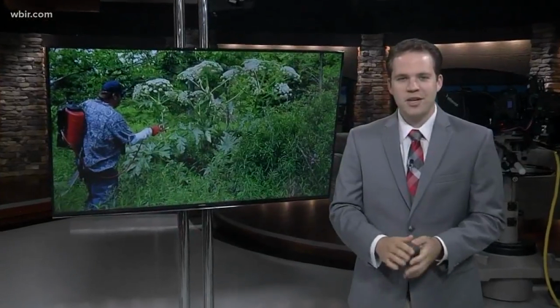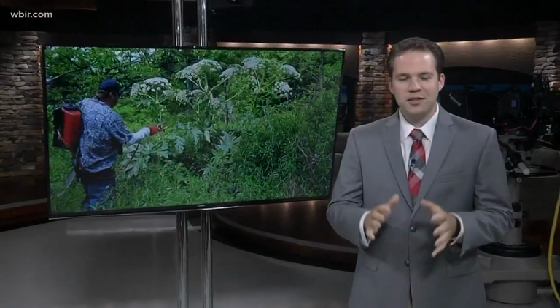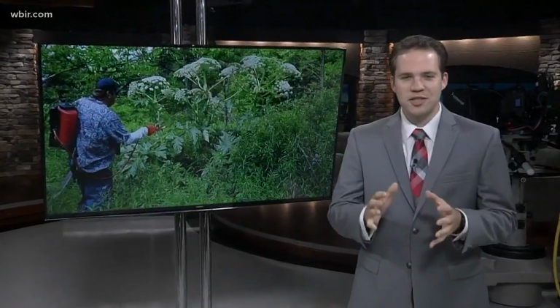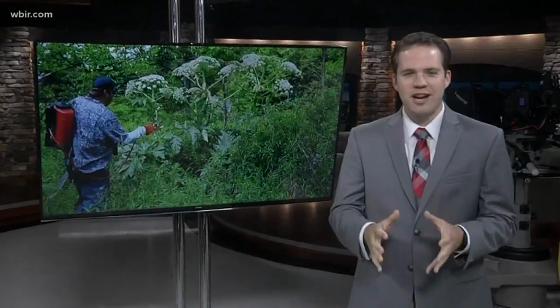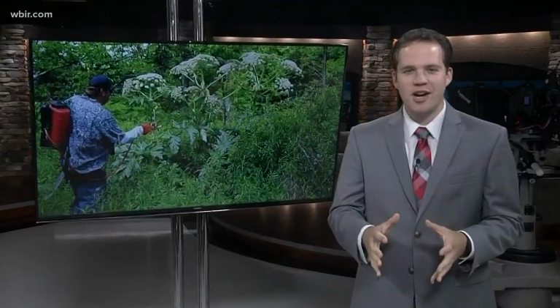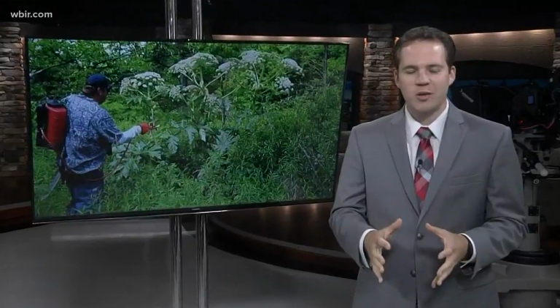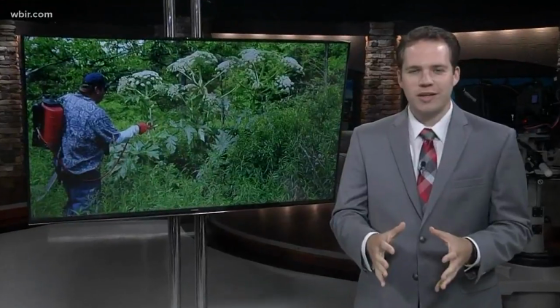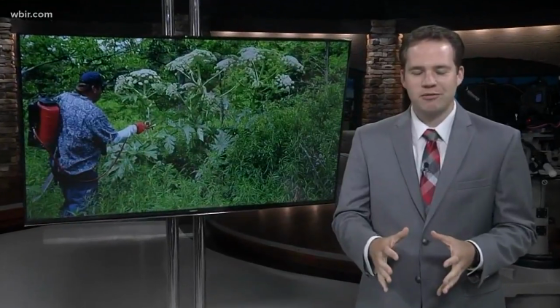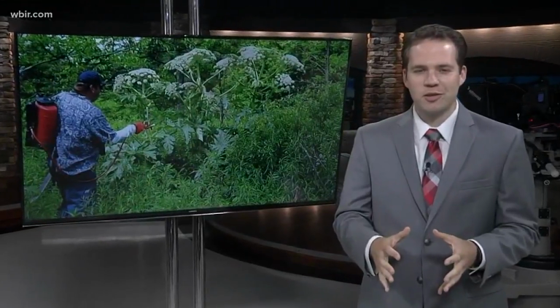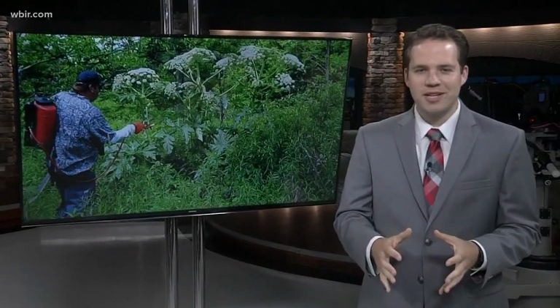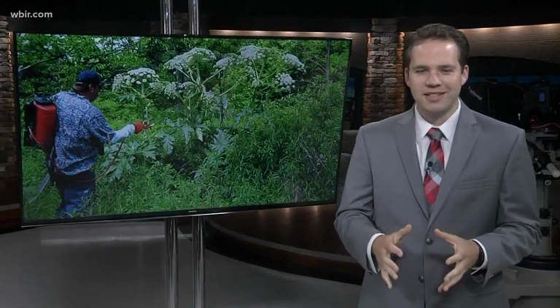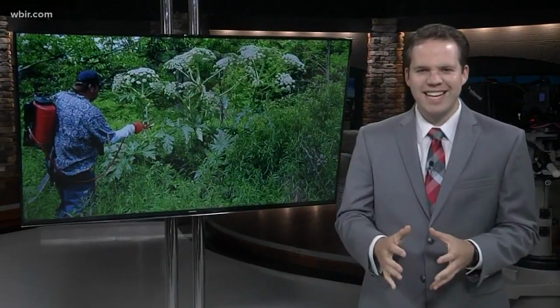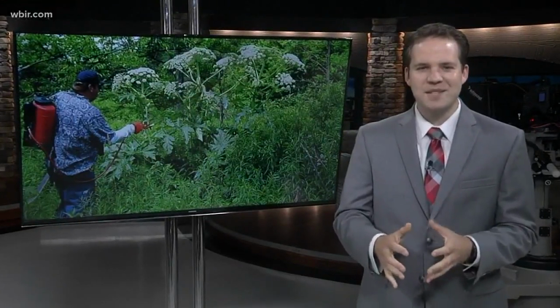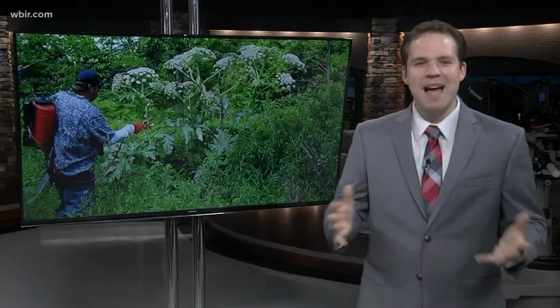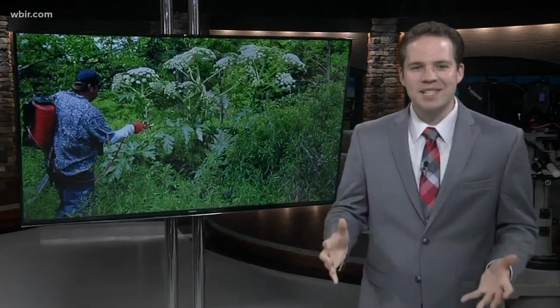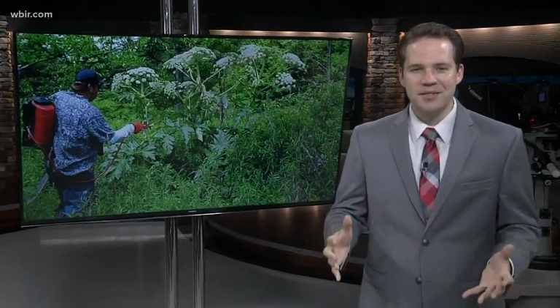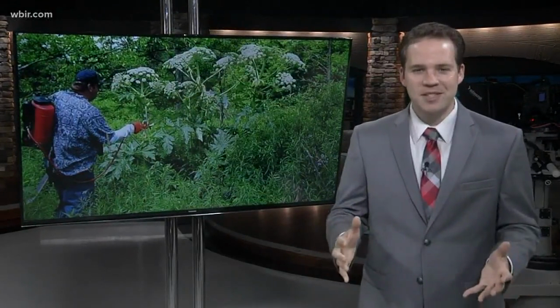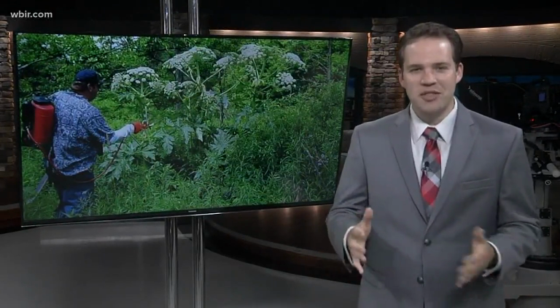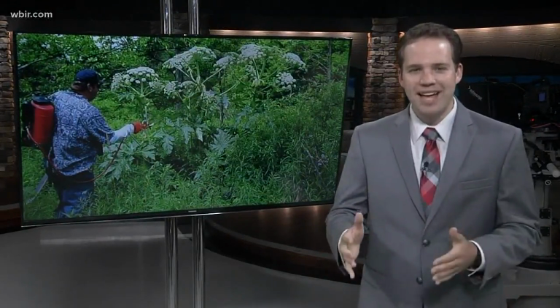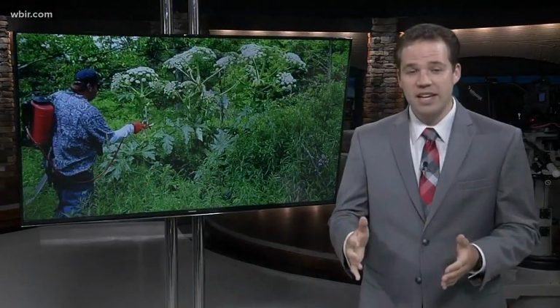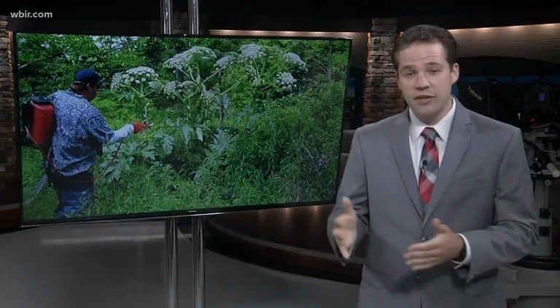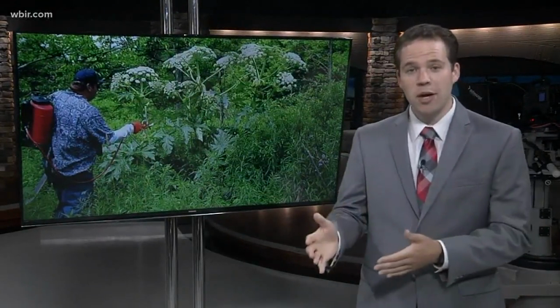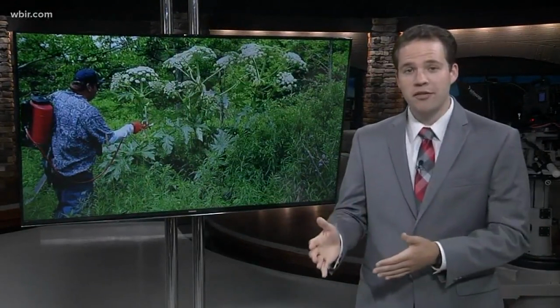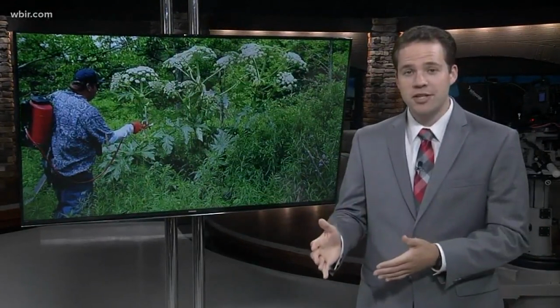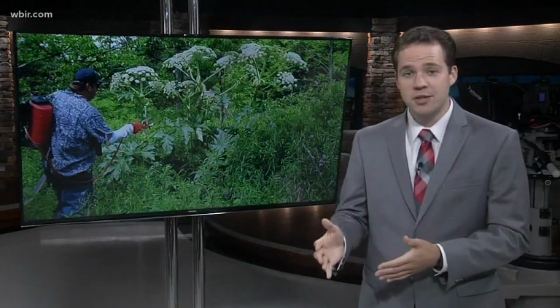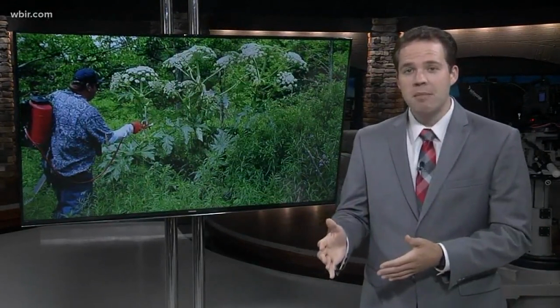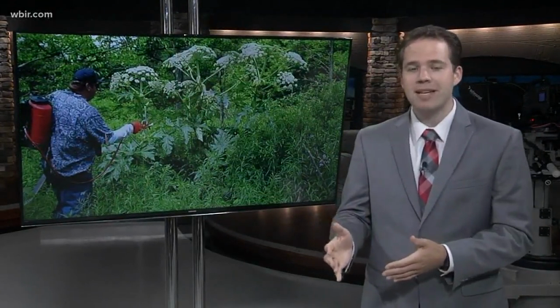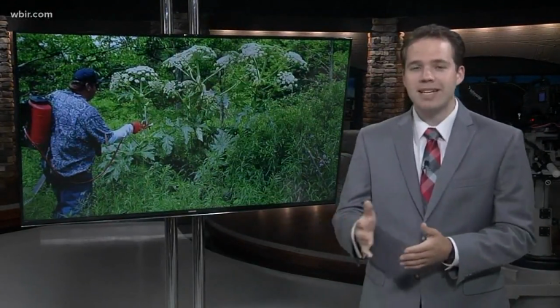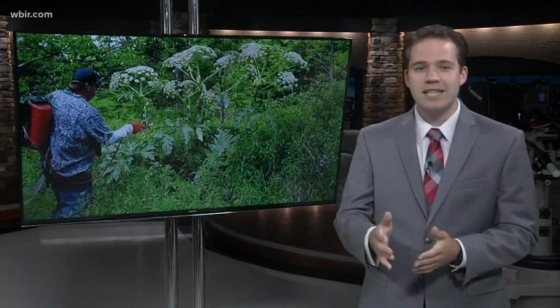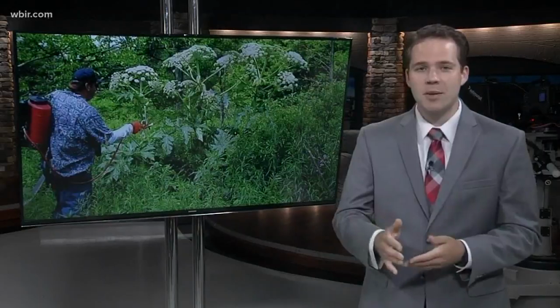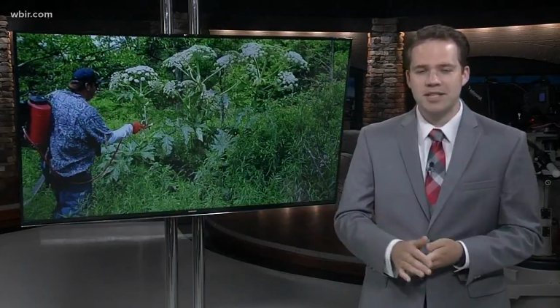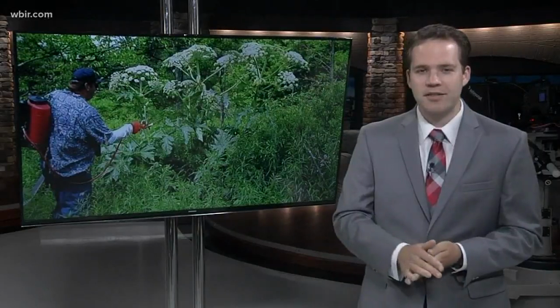It's called giant hogweed for a reason. It gets massive, and that and a few other features make it easy to identify.